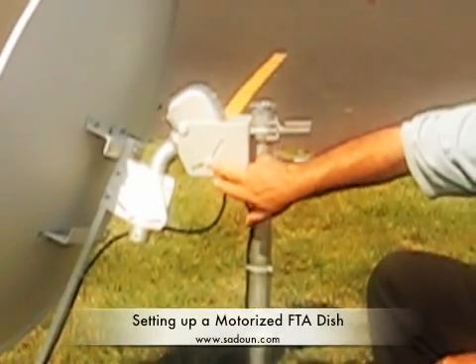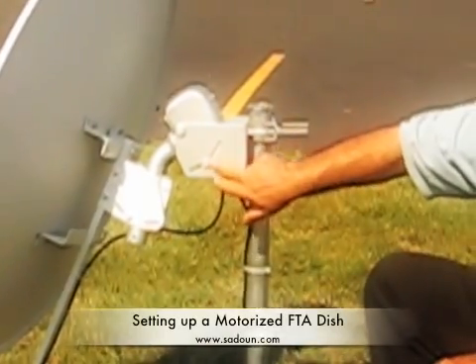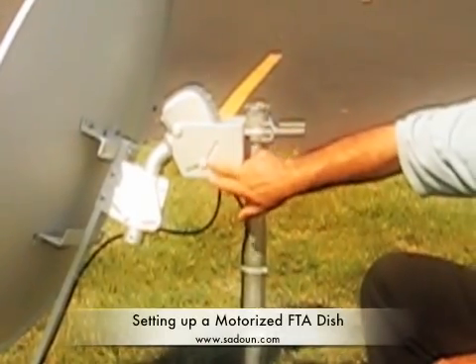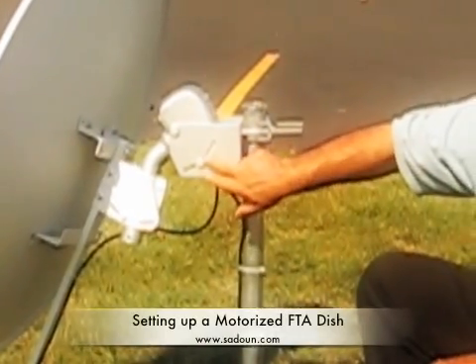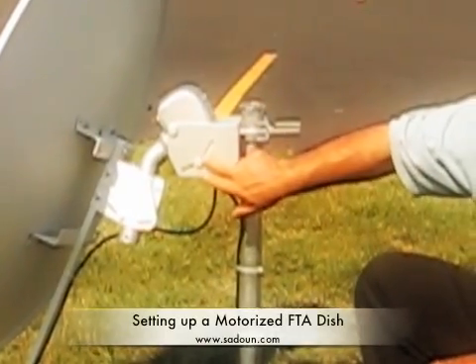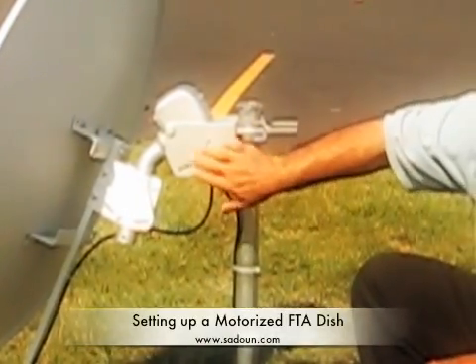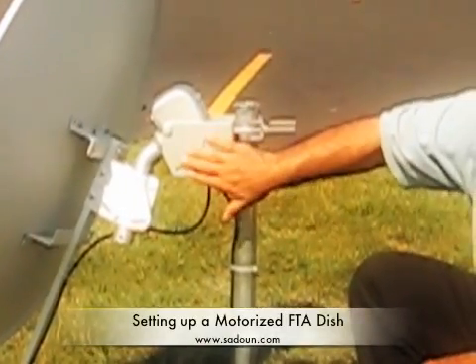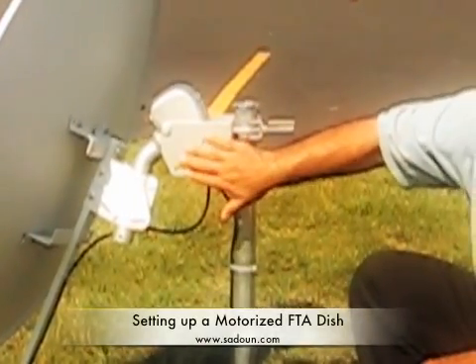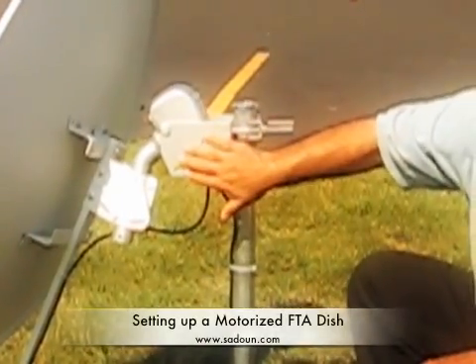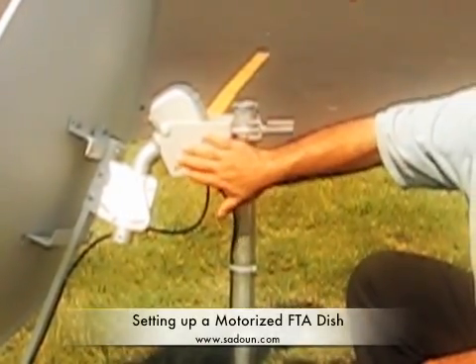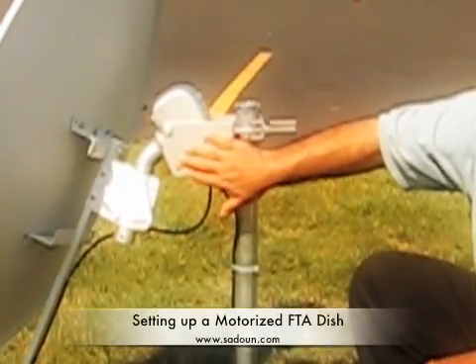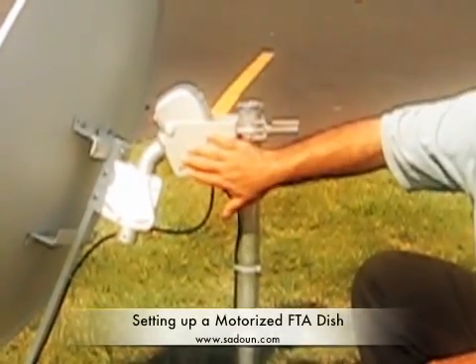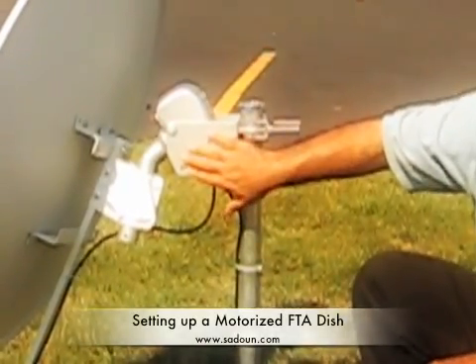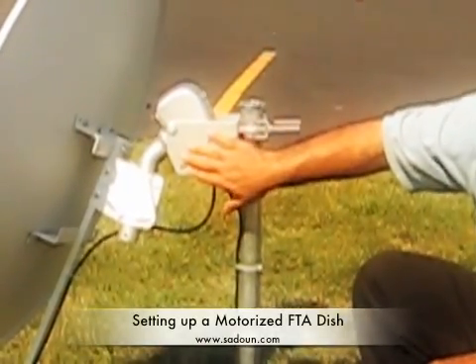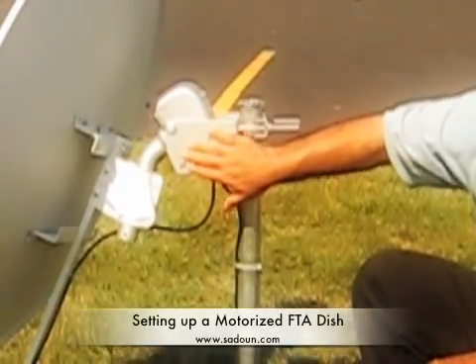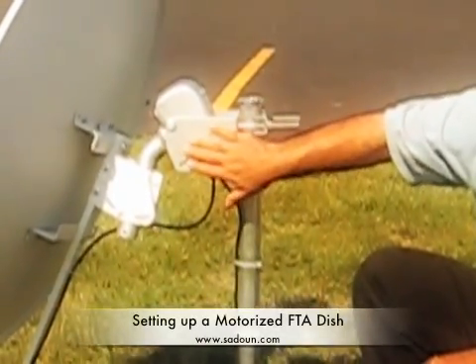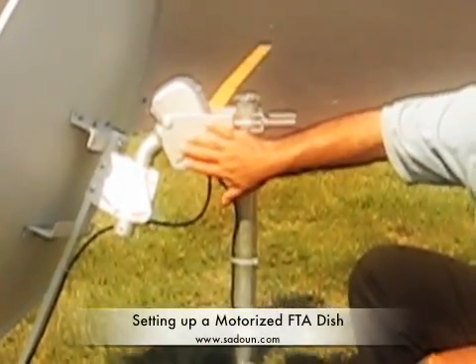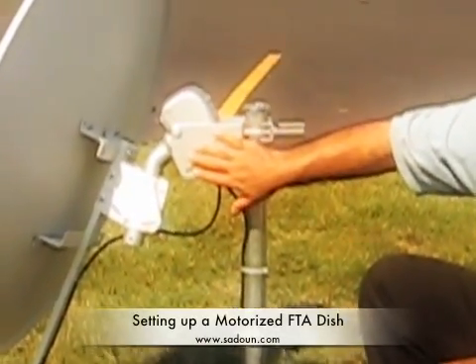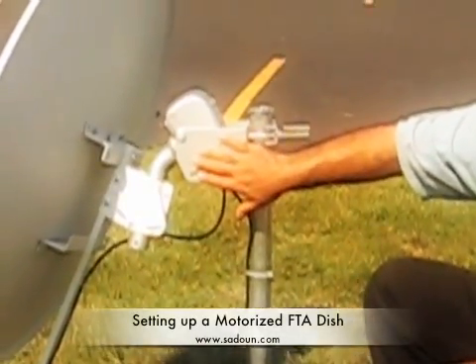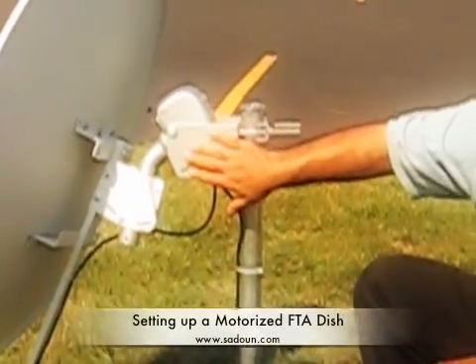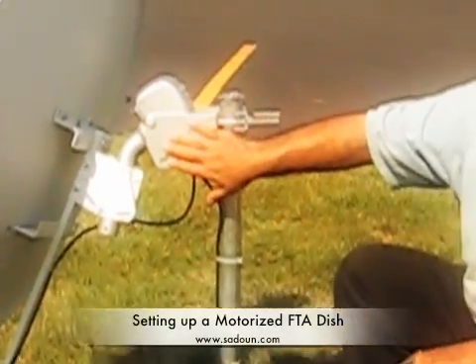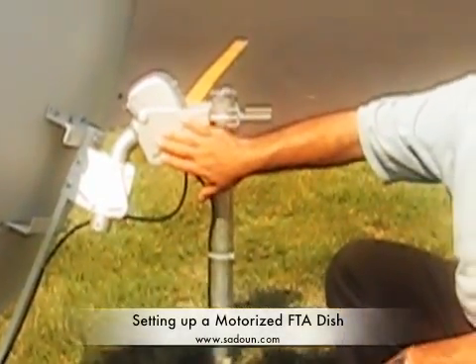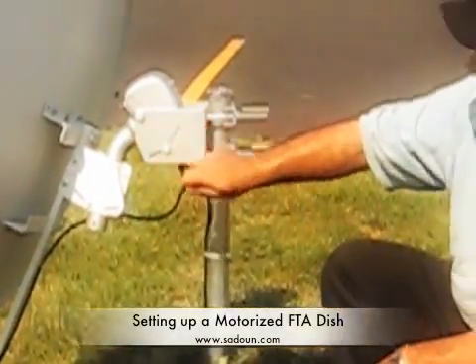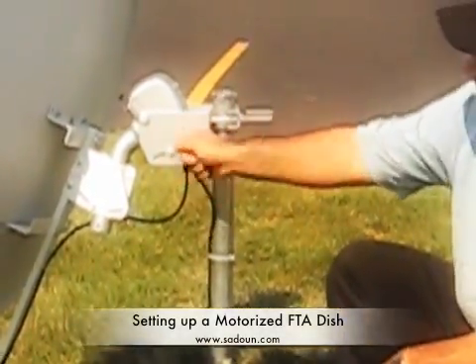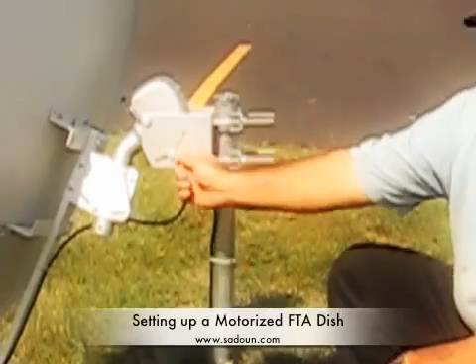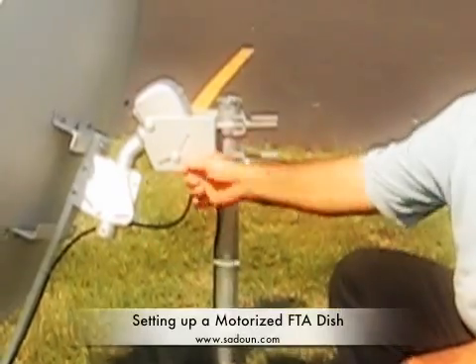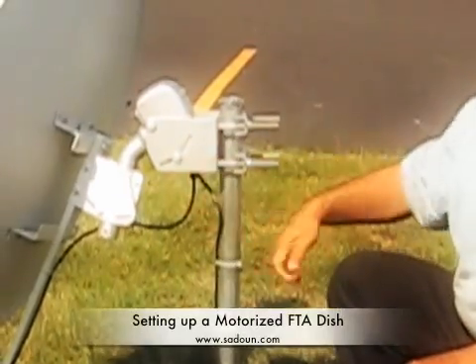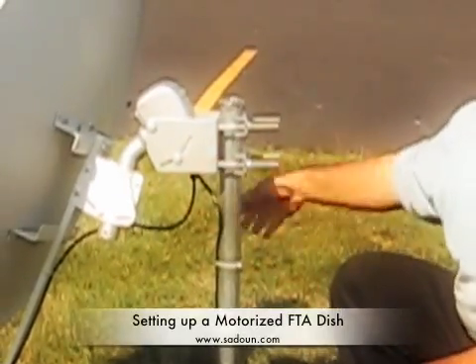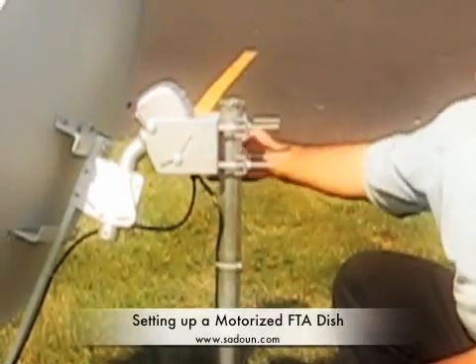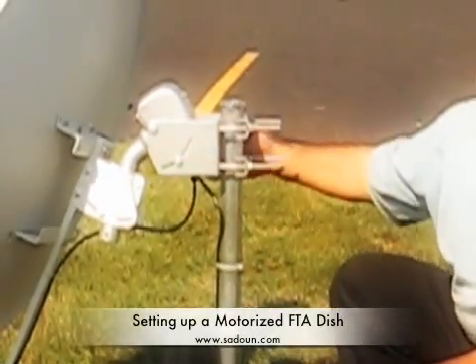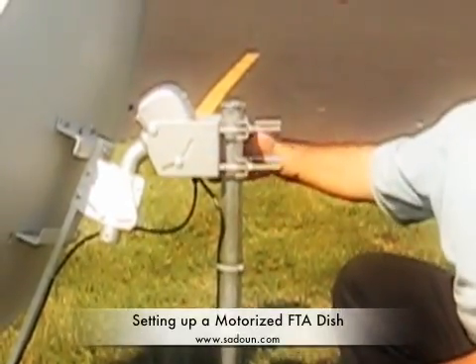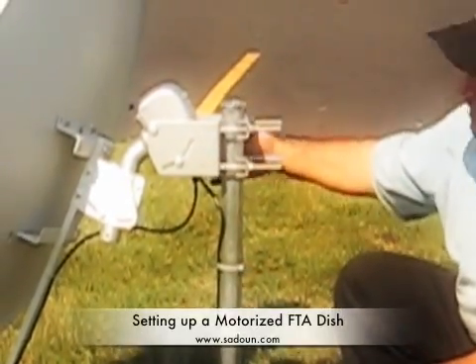Once you set that up, that's fixed — don't change it, you don't do any adjustments on this. Tighten it along both sides.